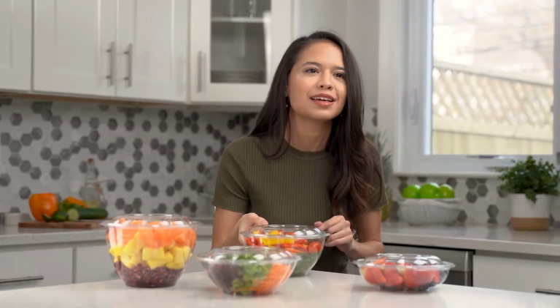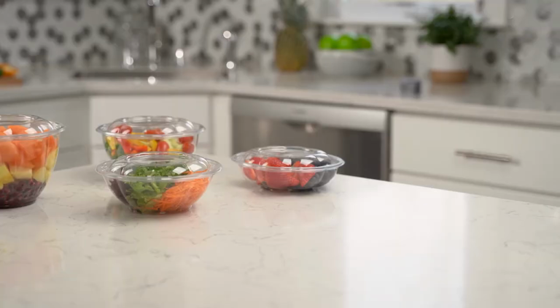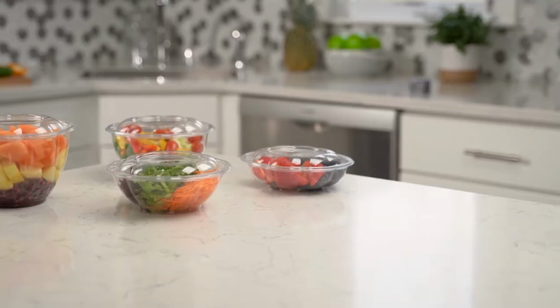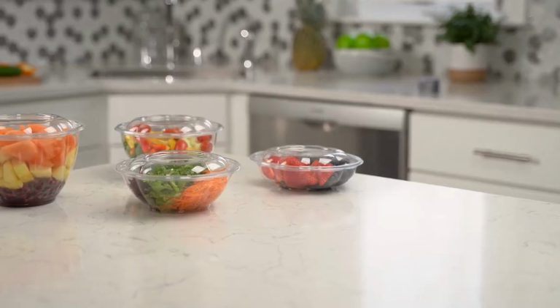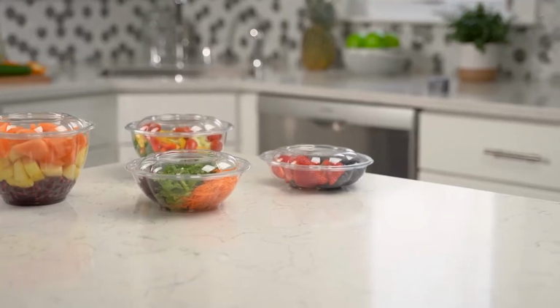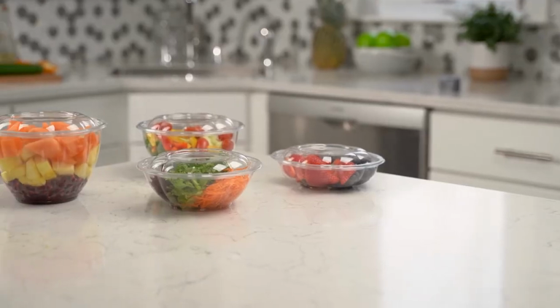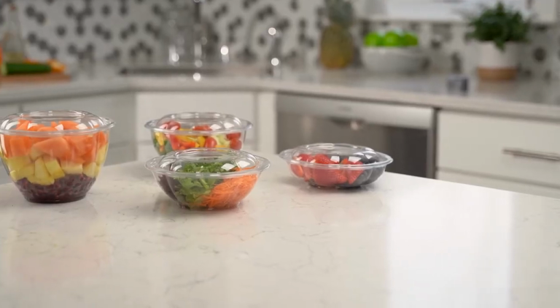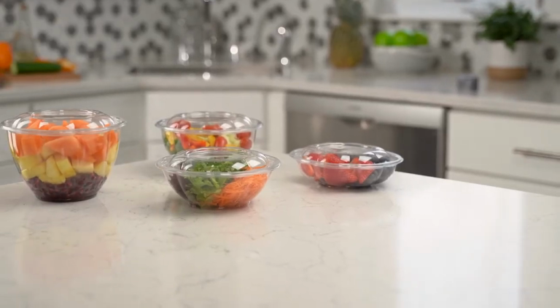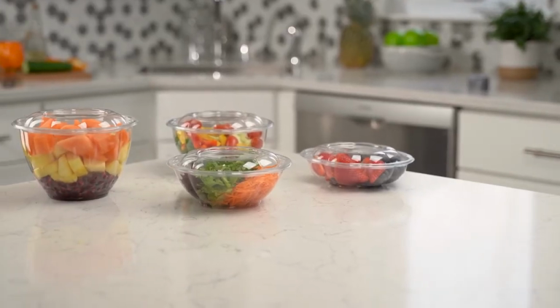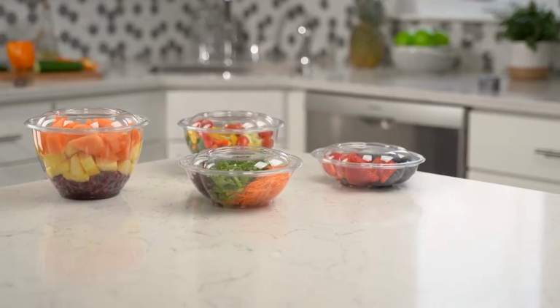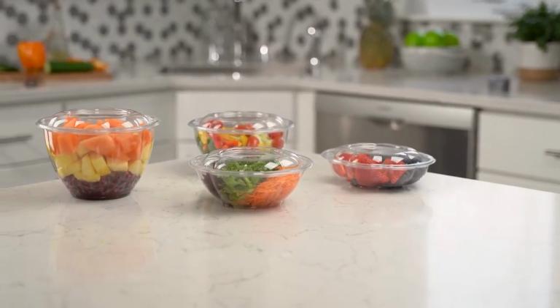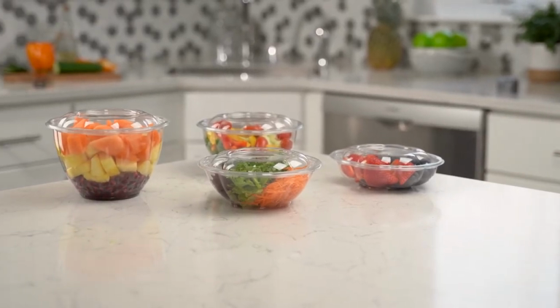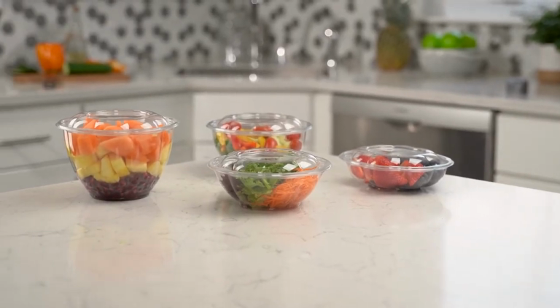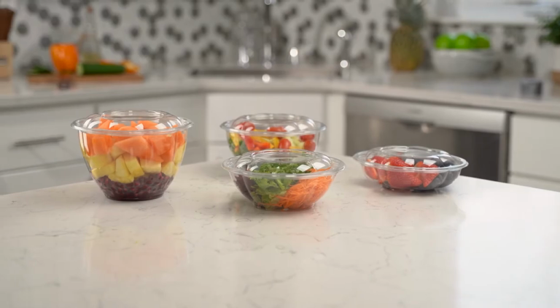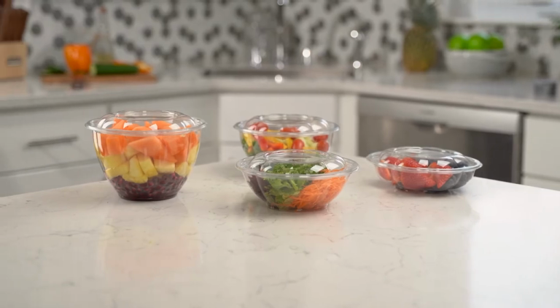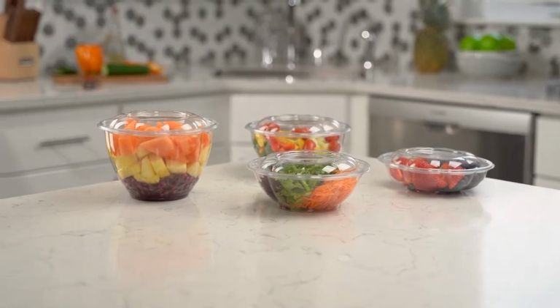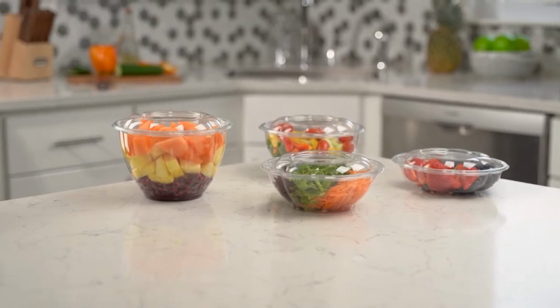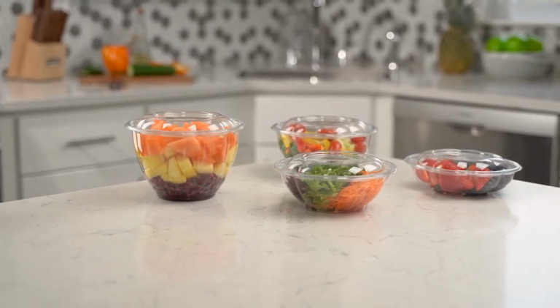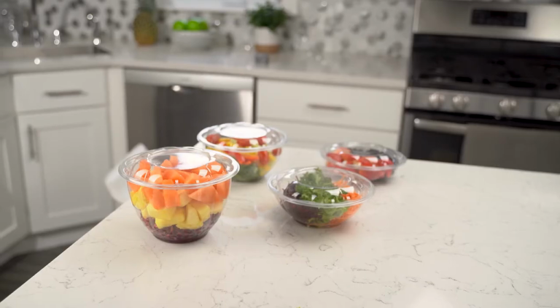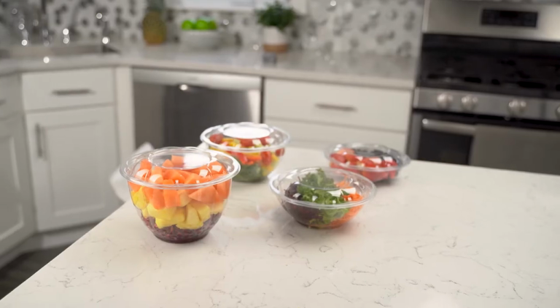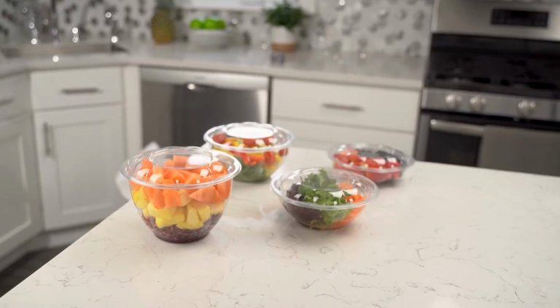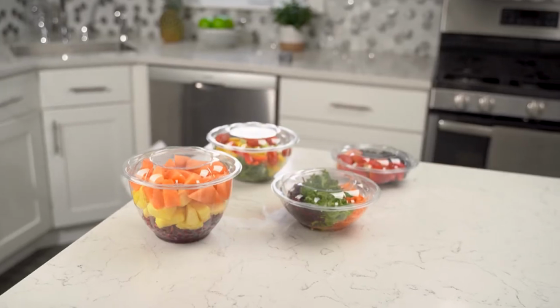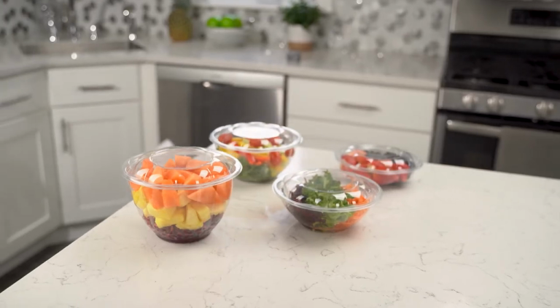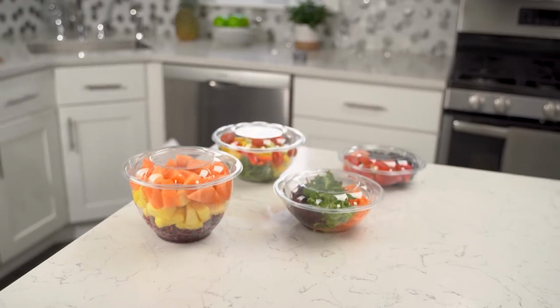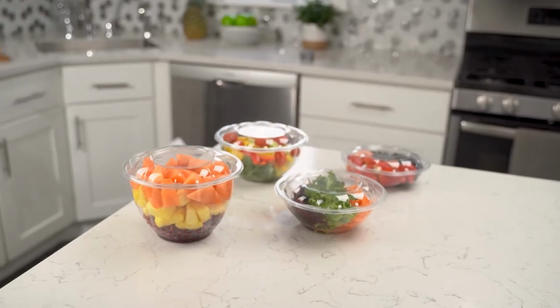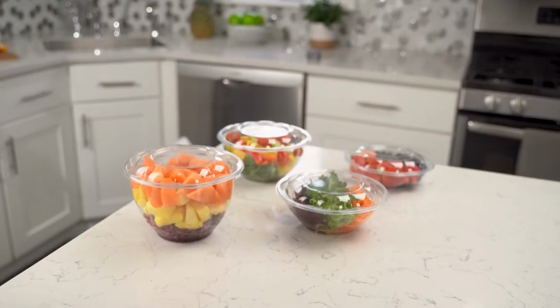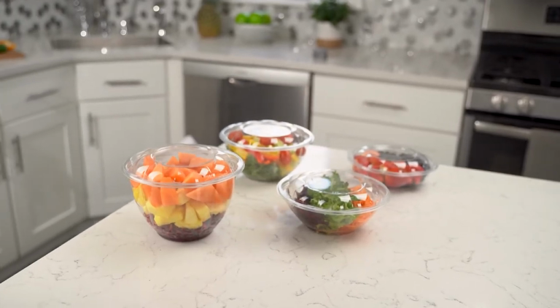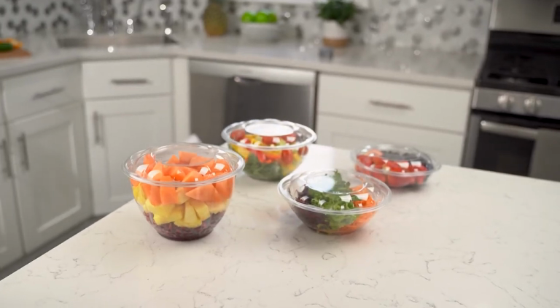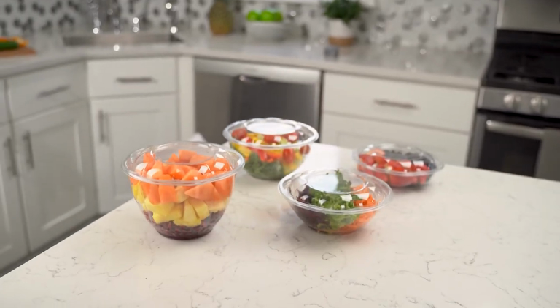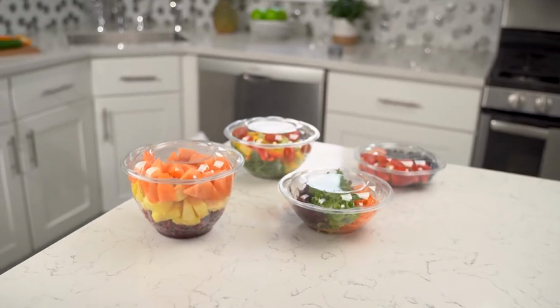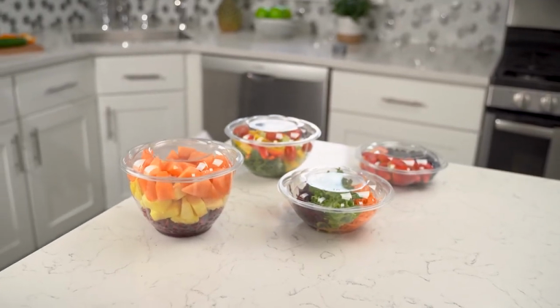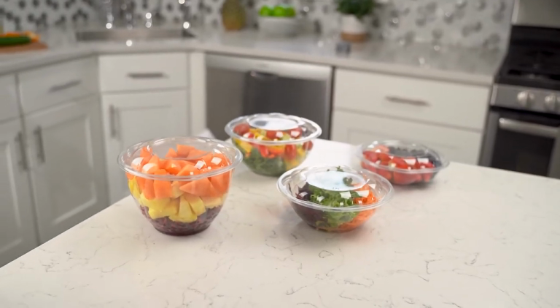These containers have an attractive round shape — the kind of bowls and lids that you get at a high-end restaurant.